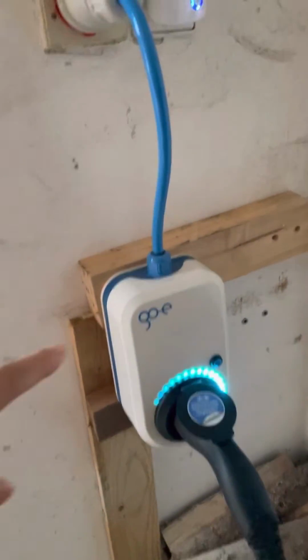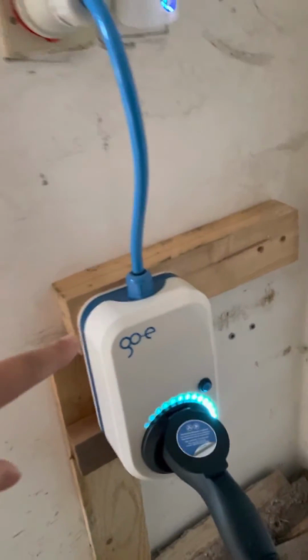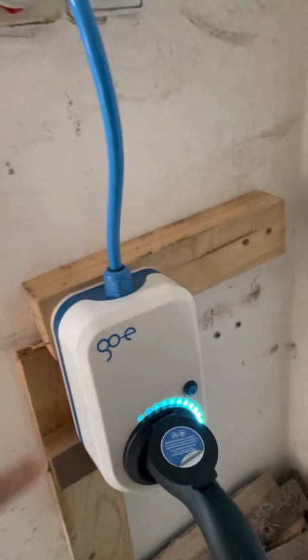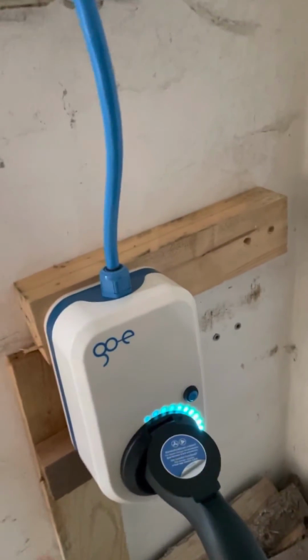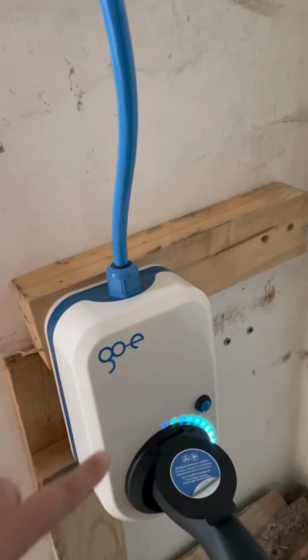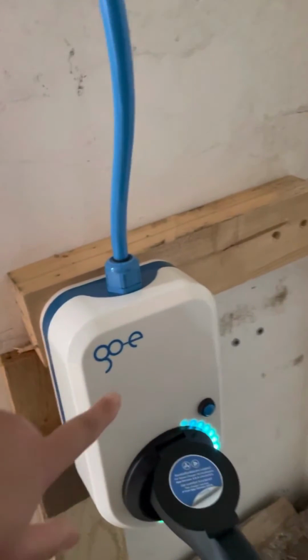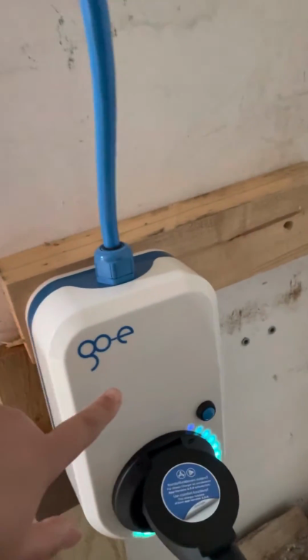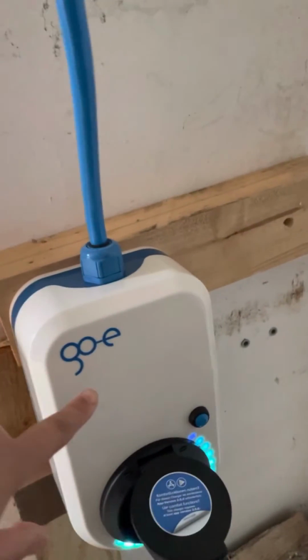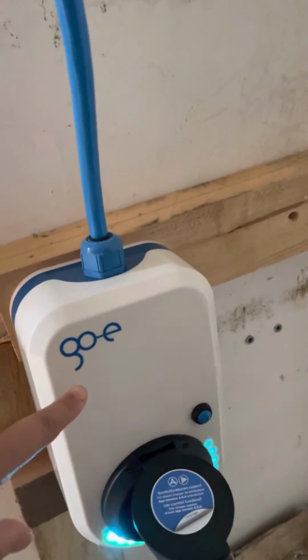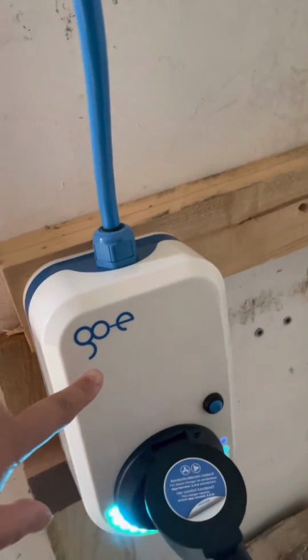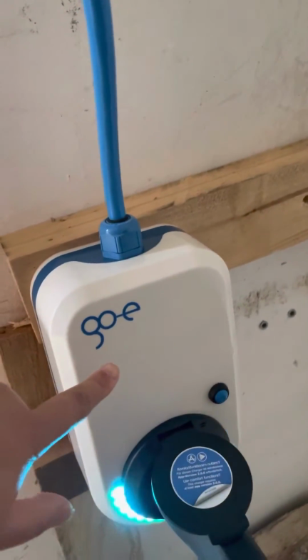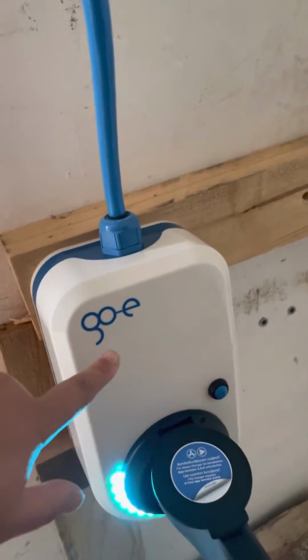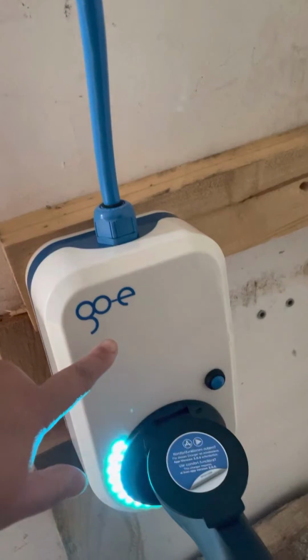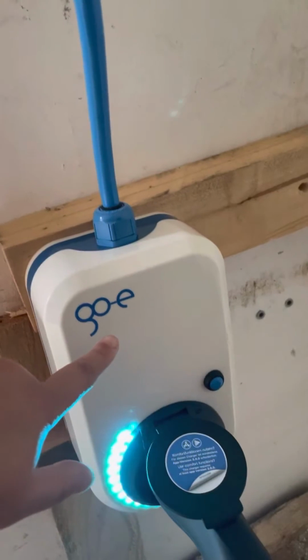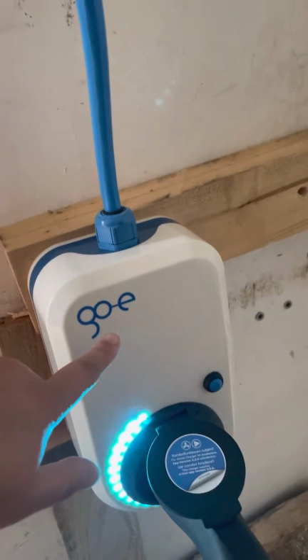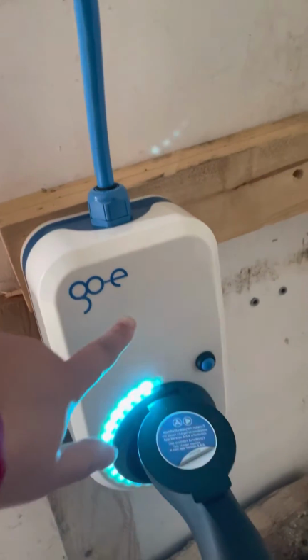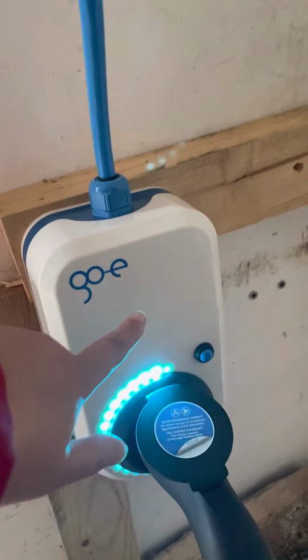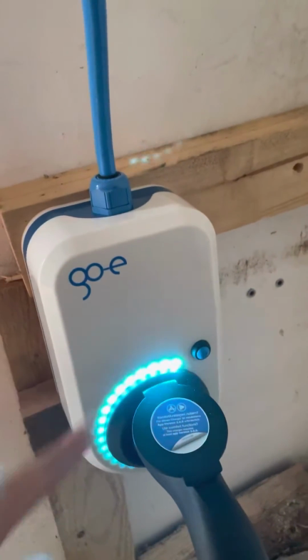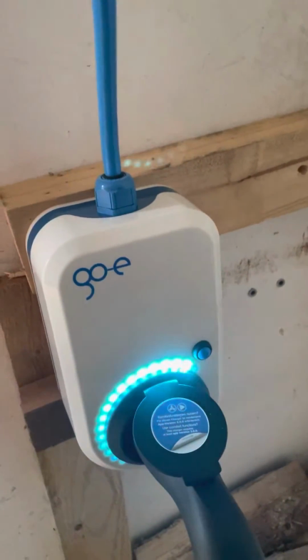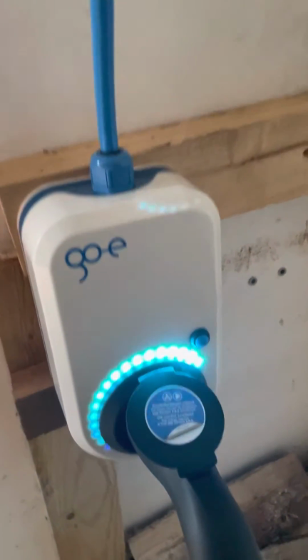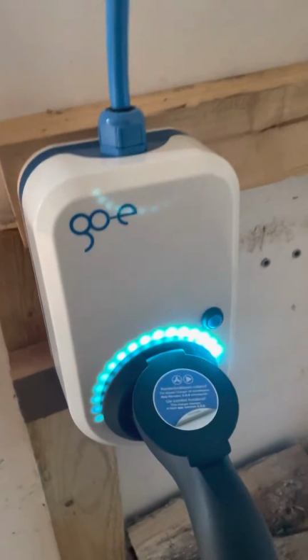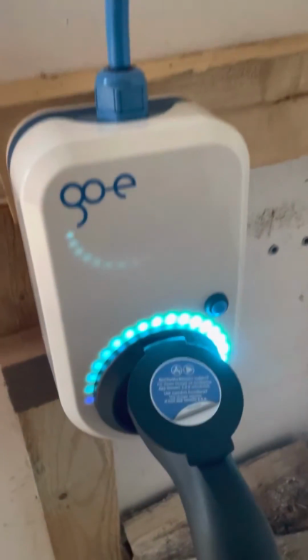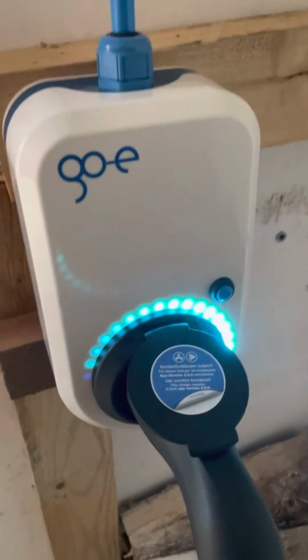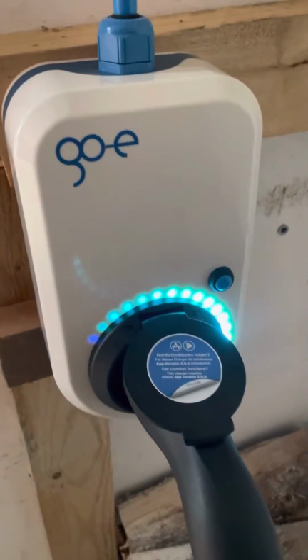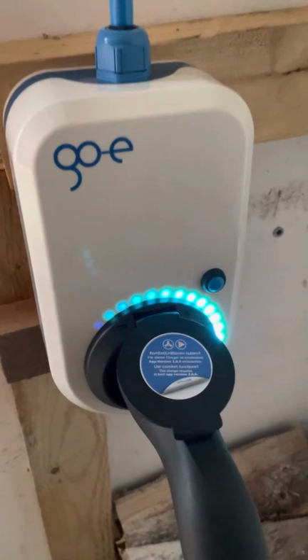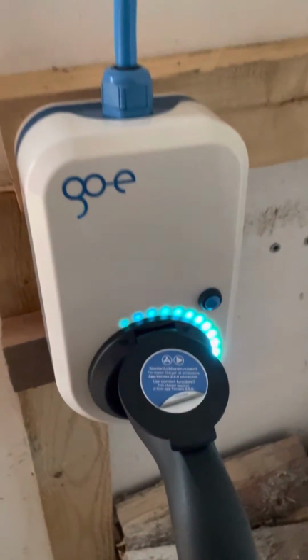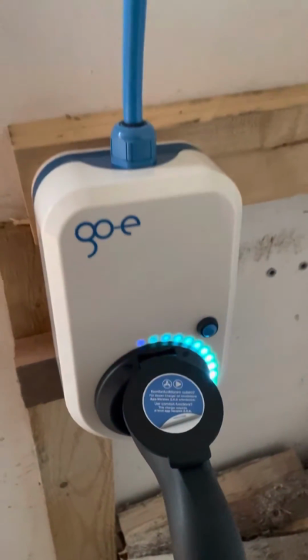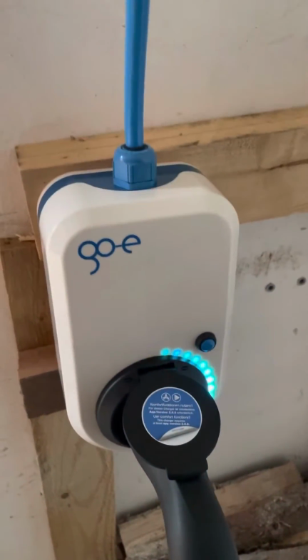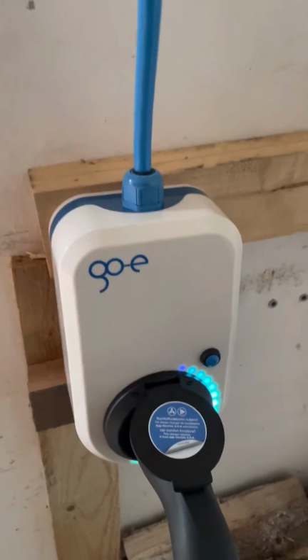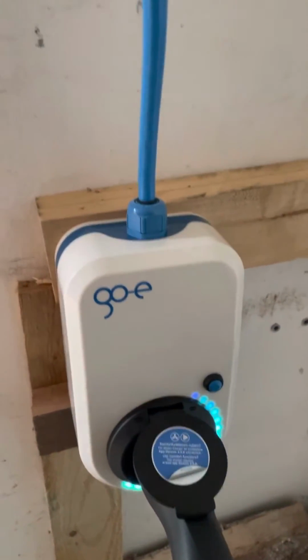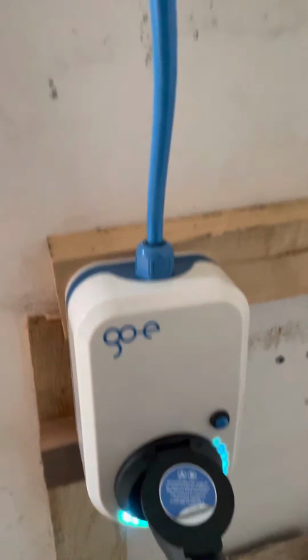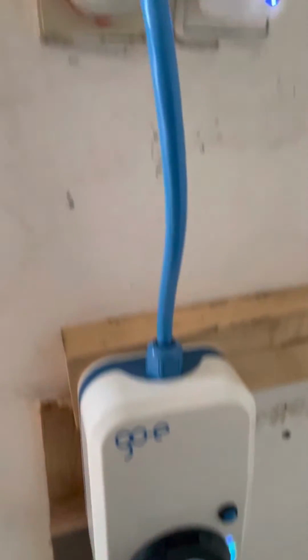This is our brand. It's Go-E. As you can see it's very colorful because now it's charging.